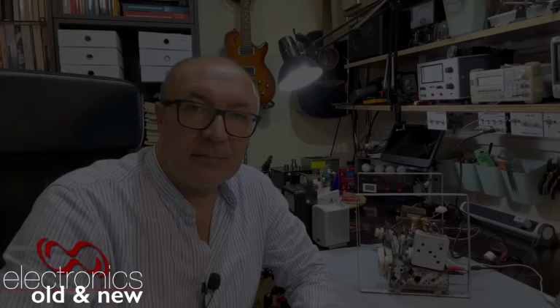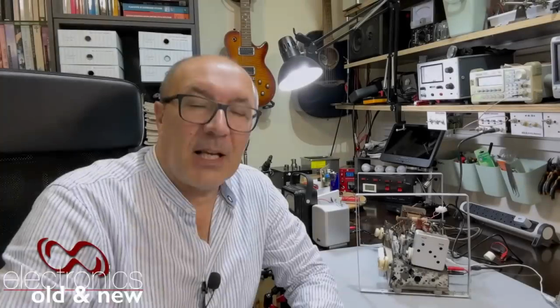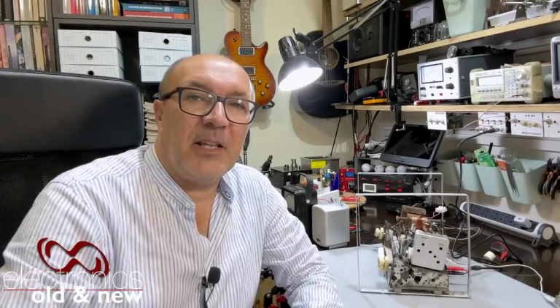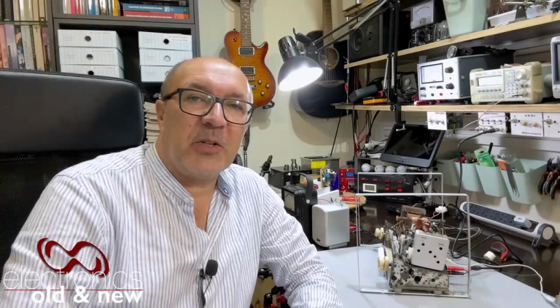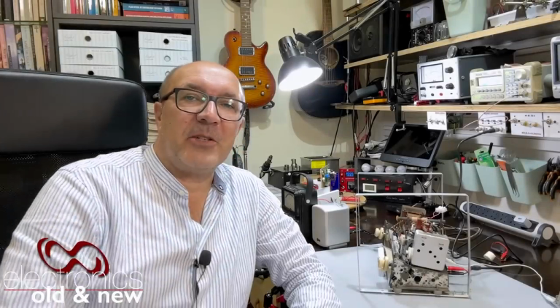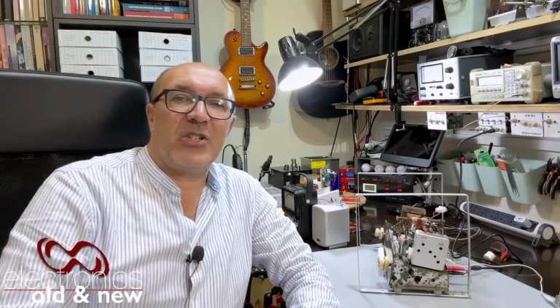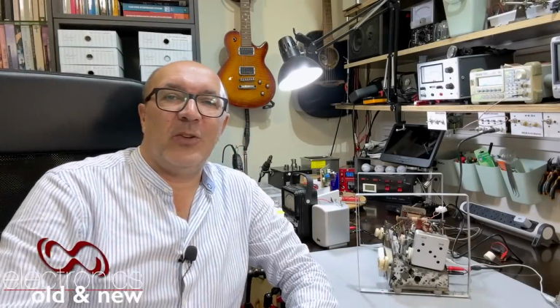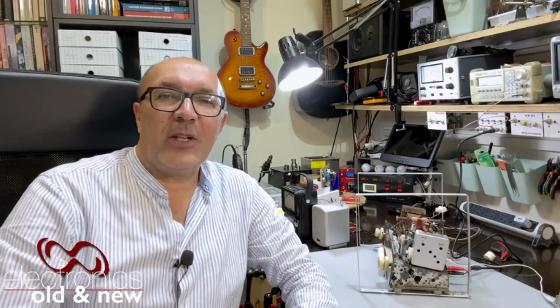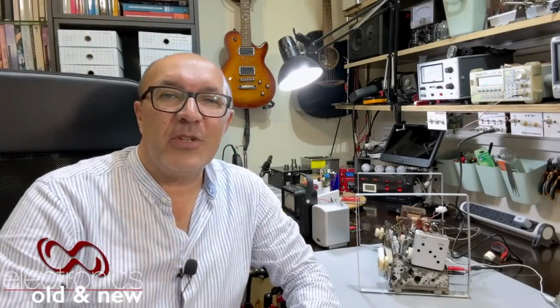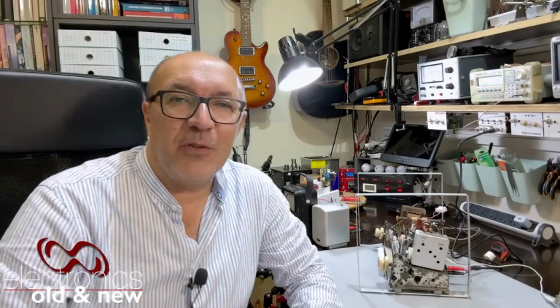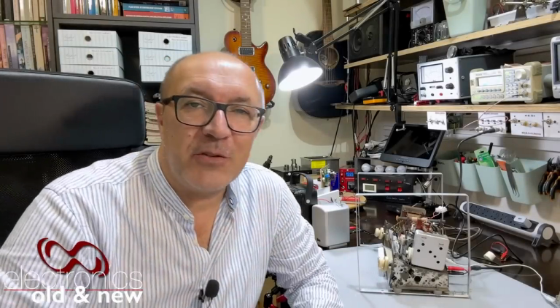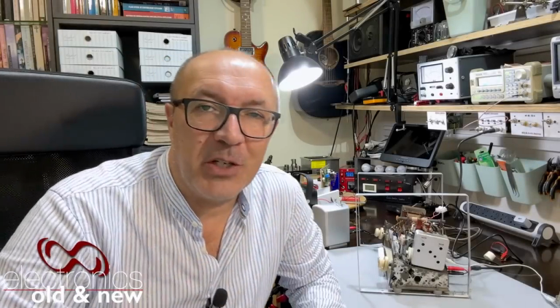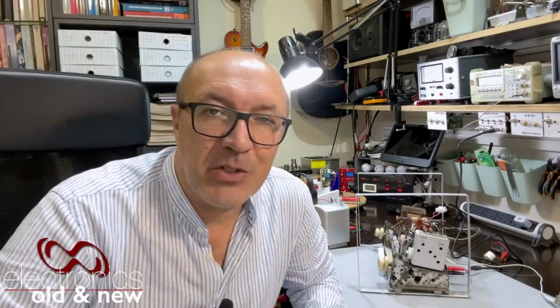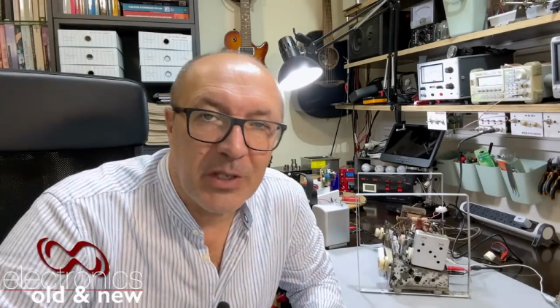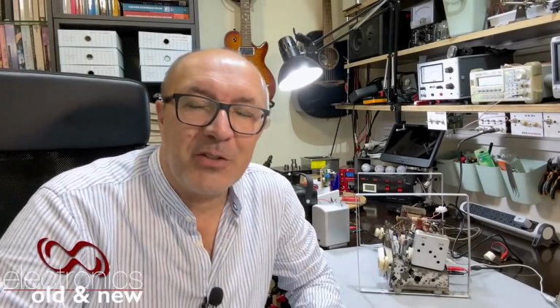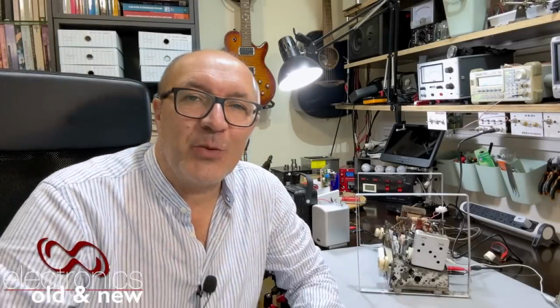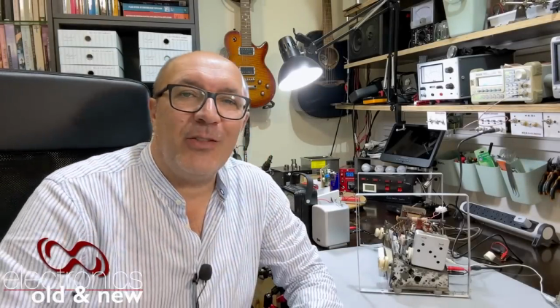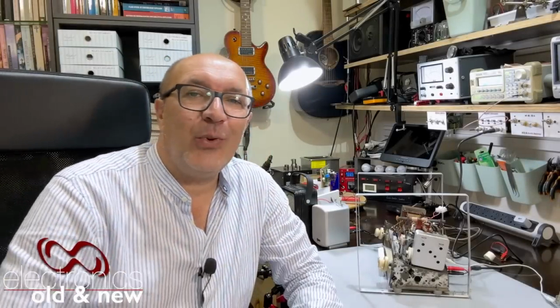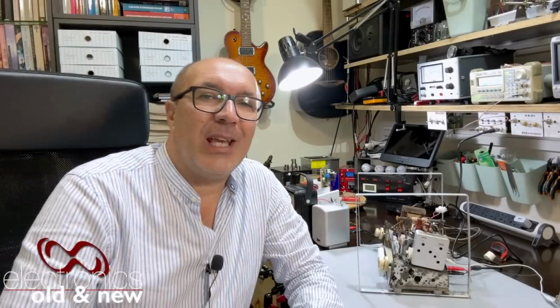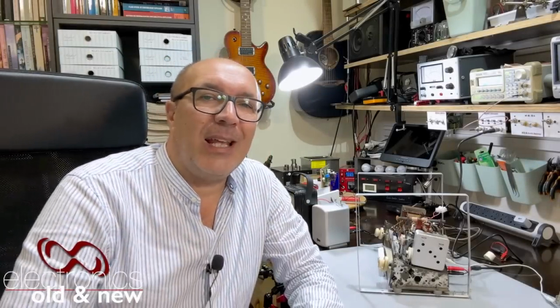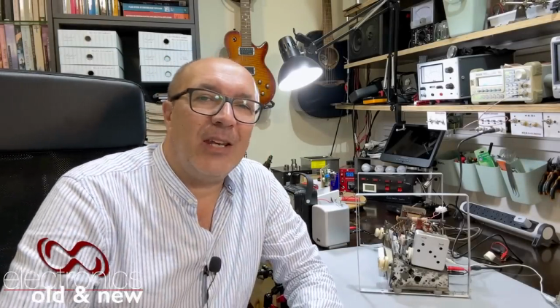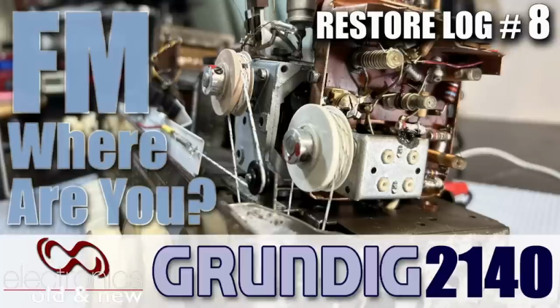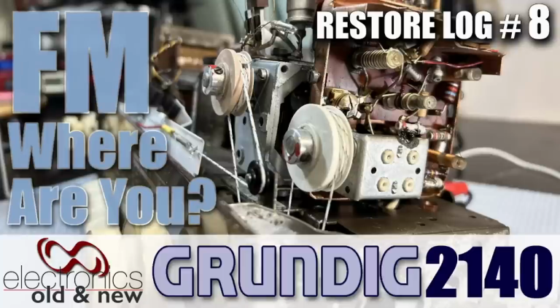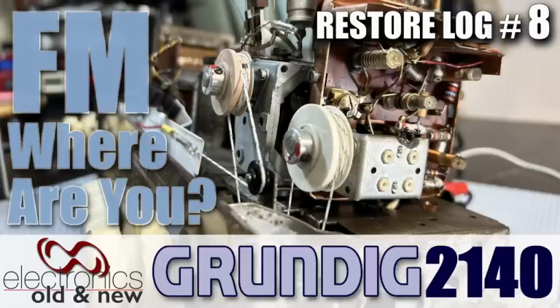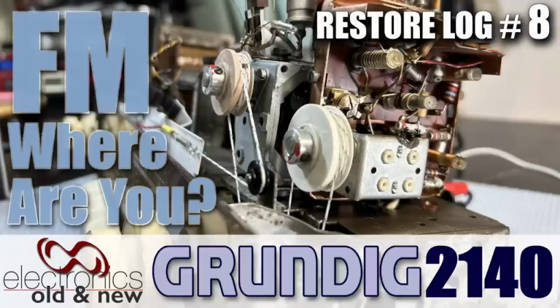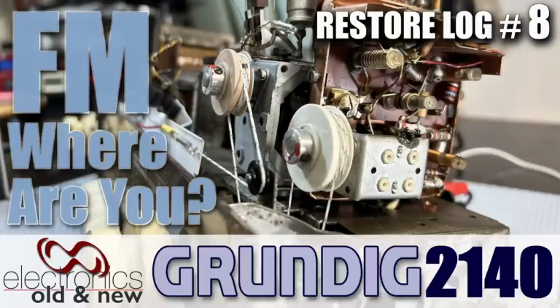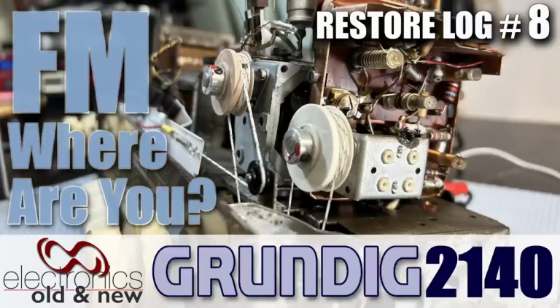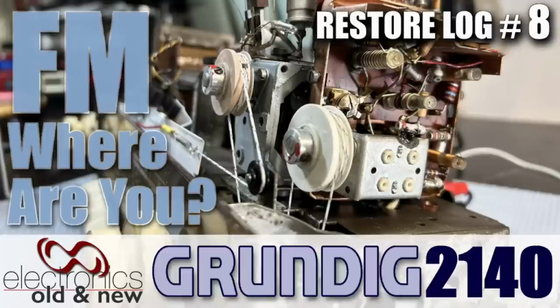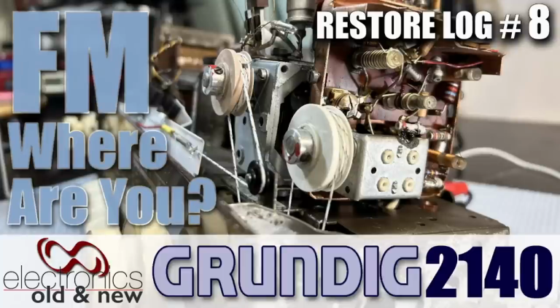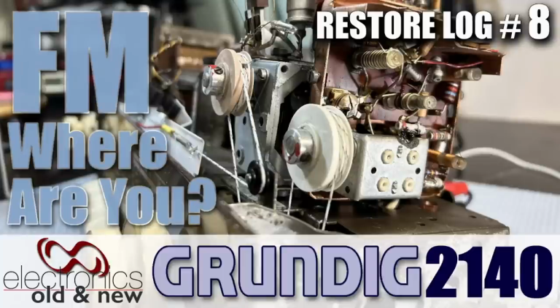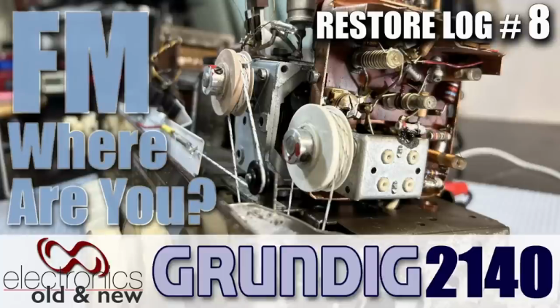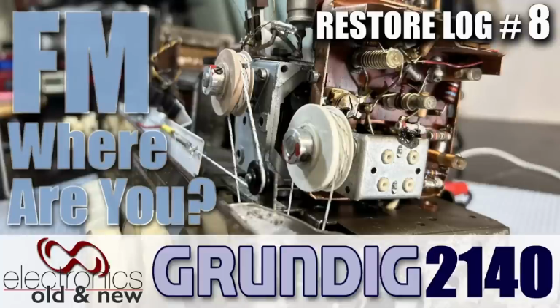Hi there, welcome back to the channel. Welcome to the first video in 2023 and the next video in the restoration of this Grundig 2140.